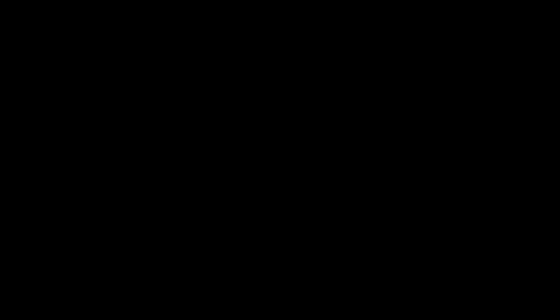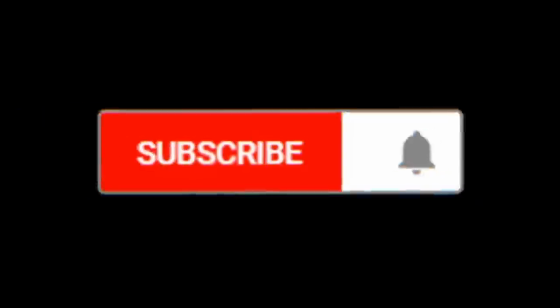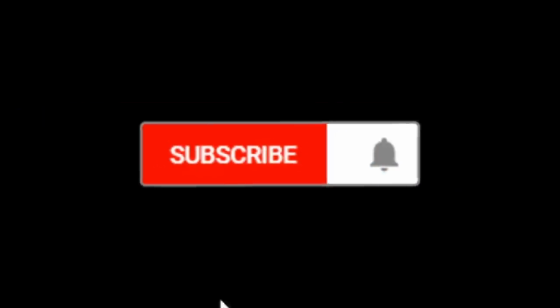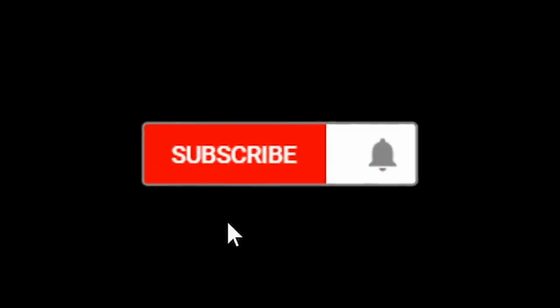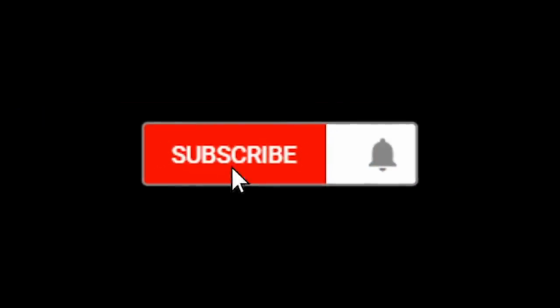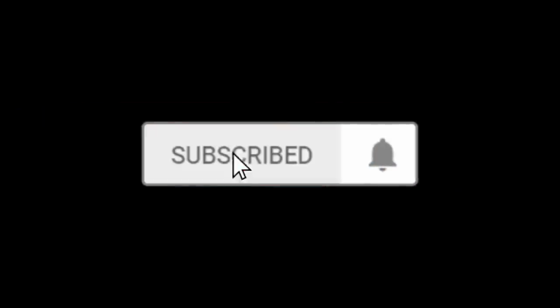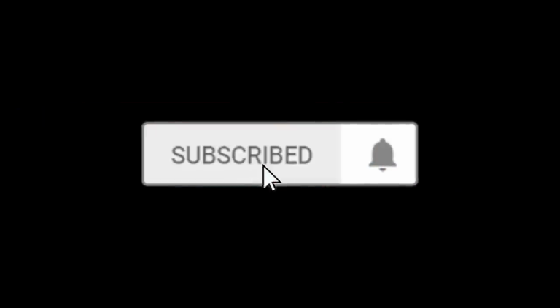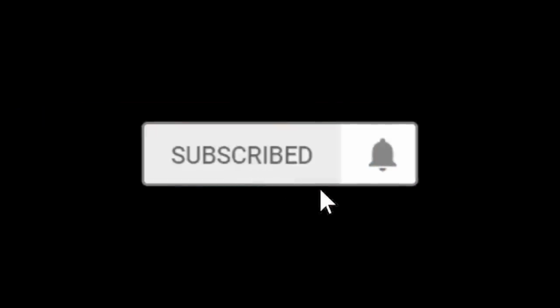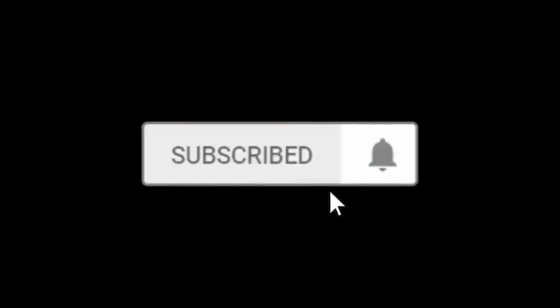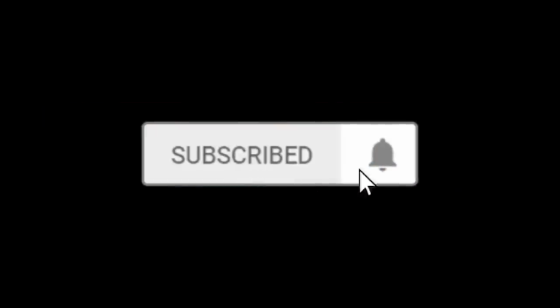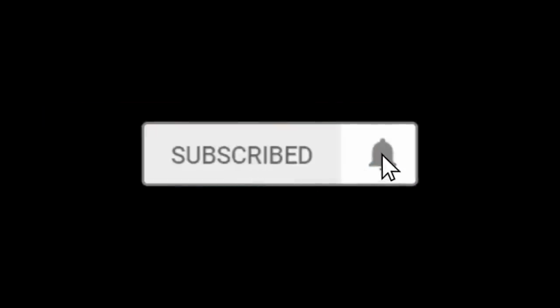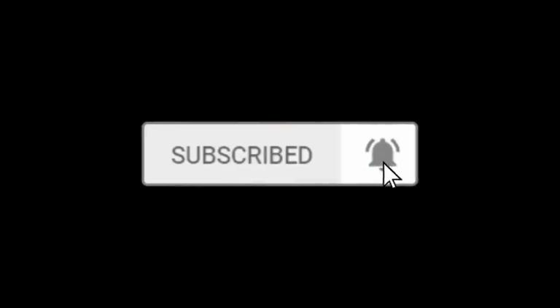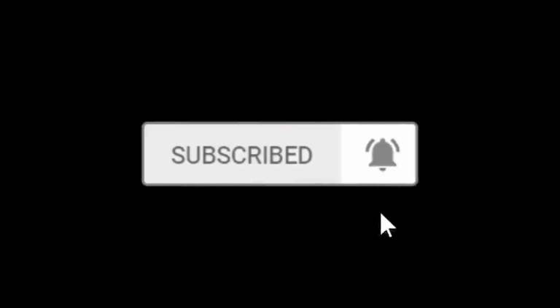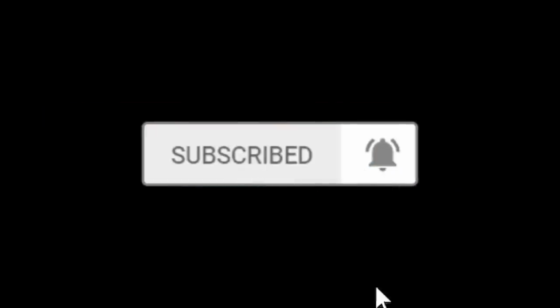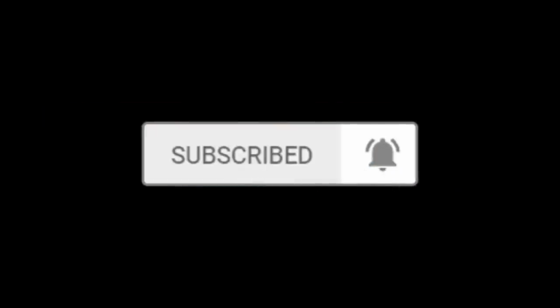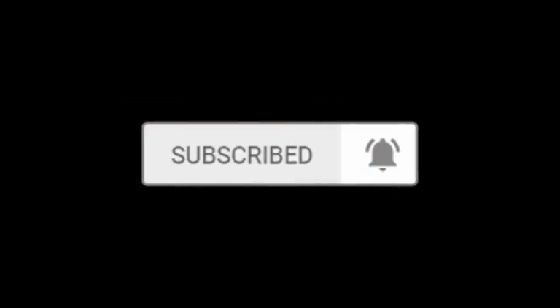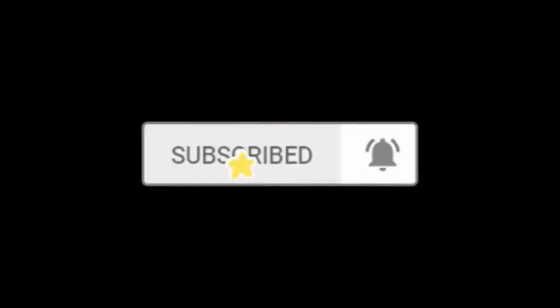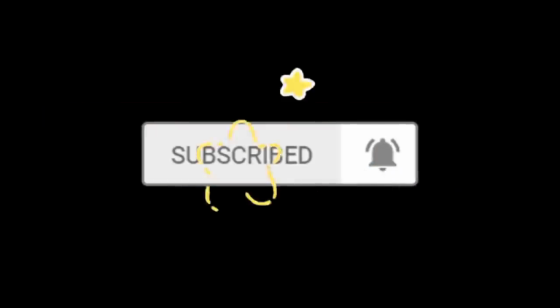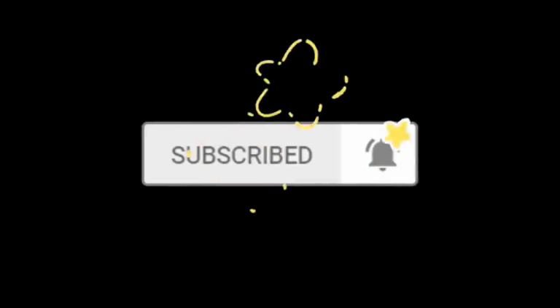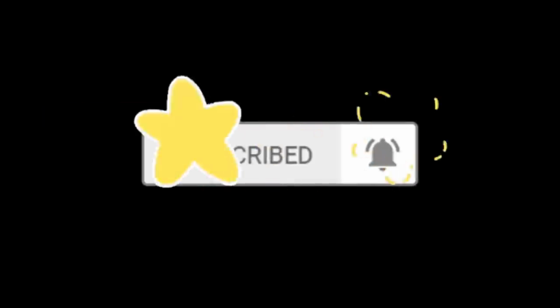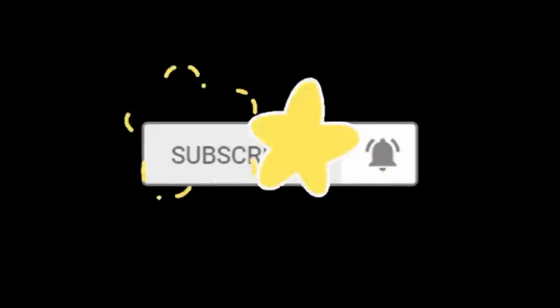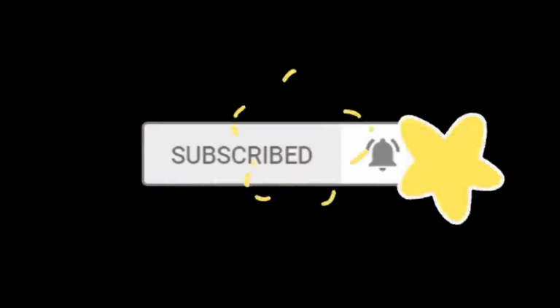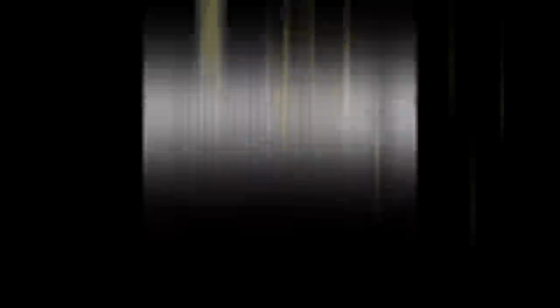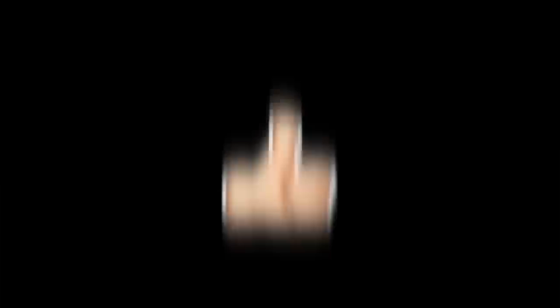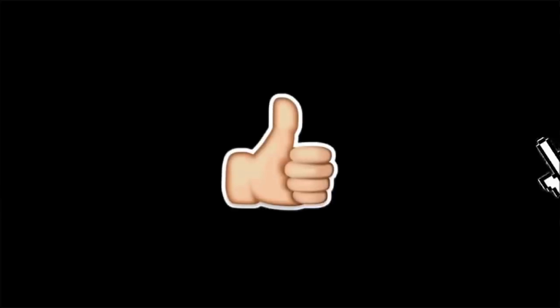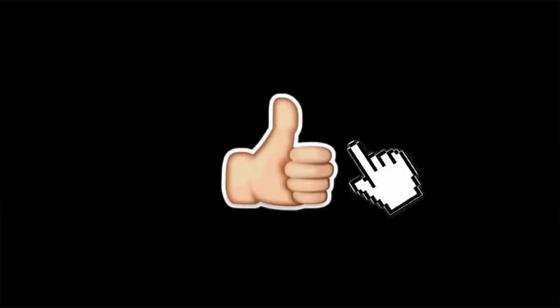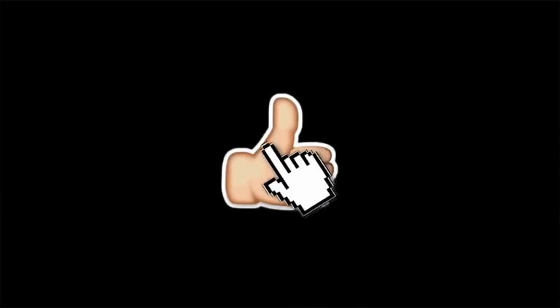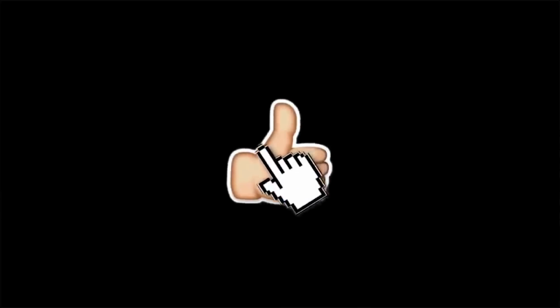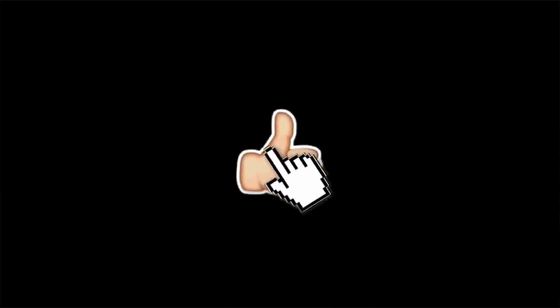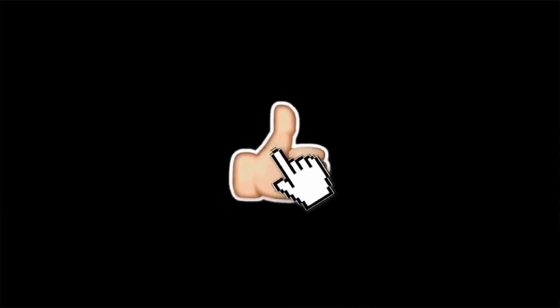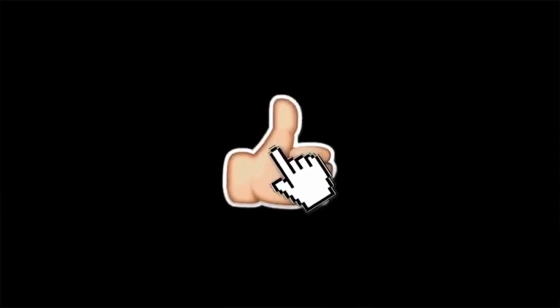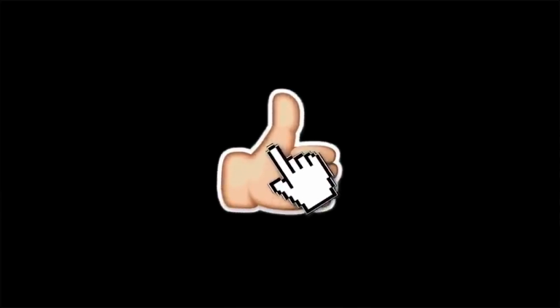If you haven't already, please click the subscribe button and turn those notifications on. And if you're feeling extra crazy, drop a like.